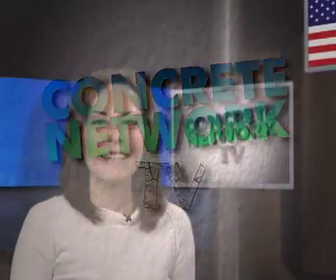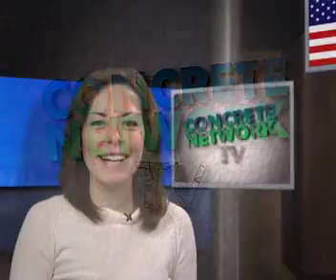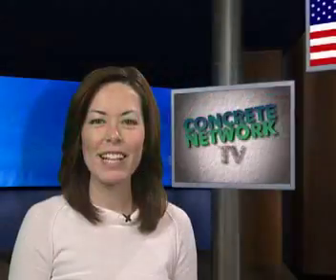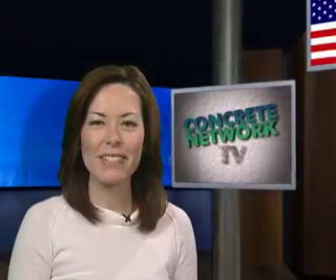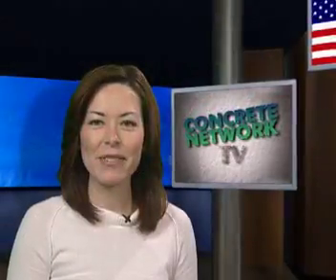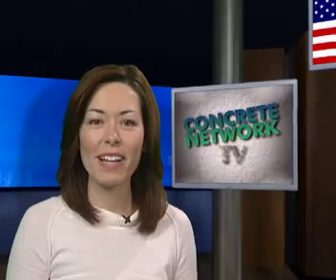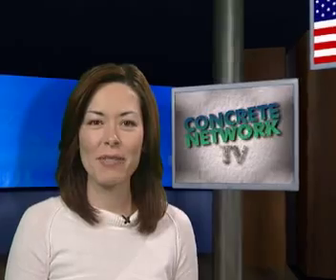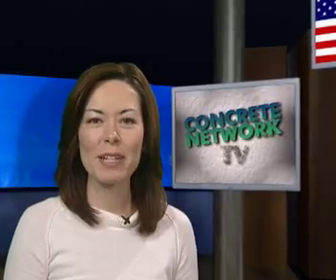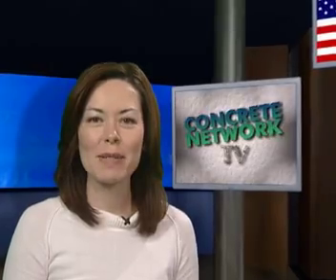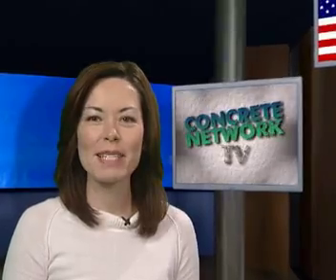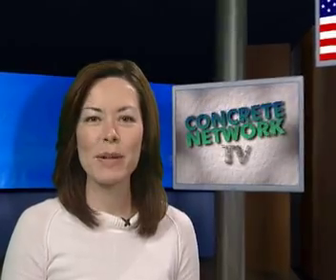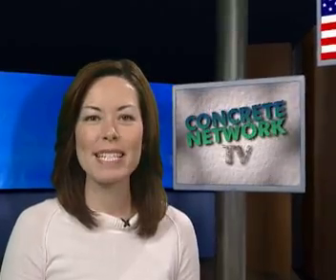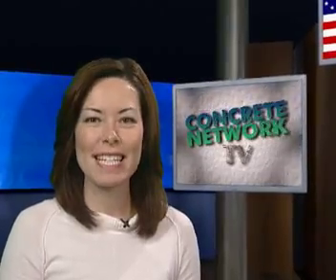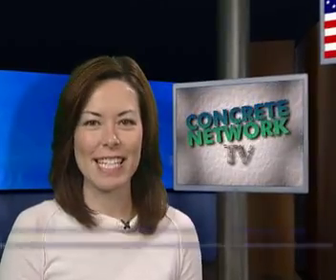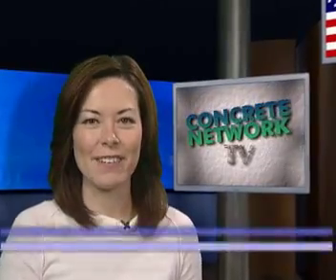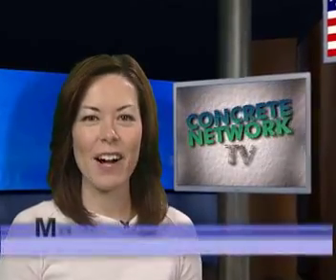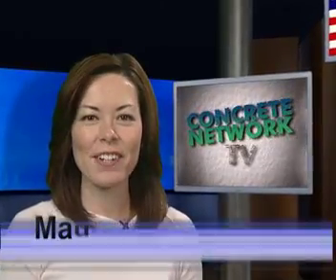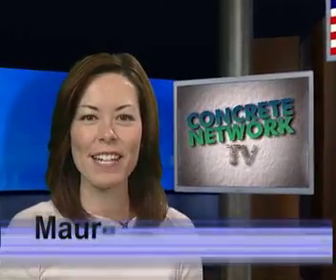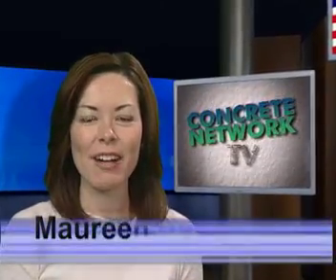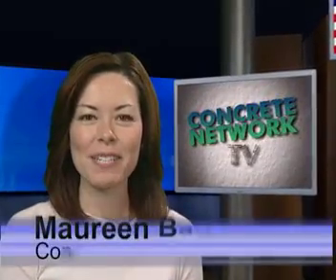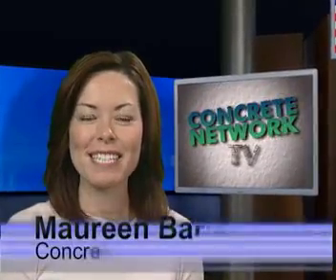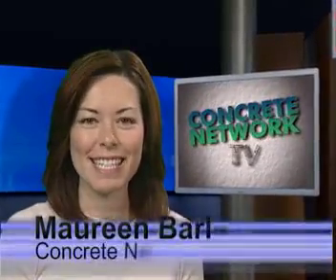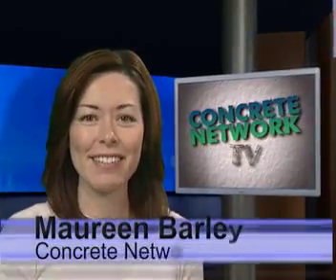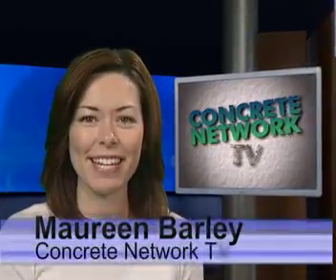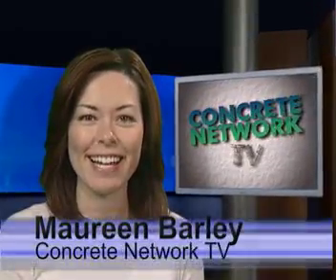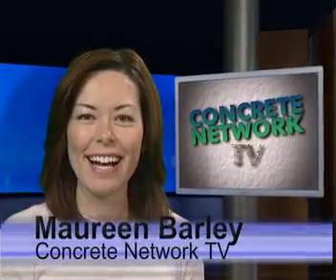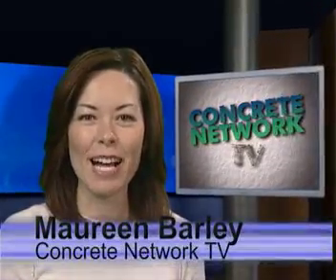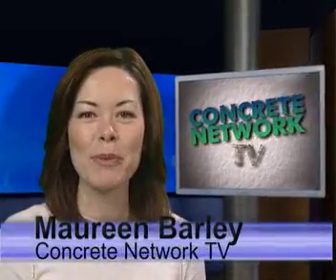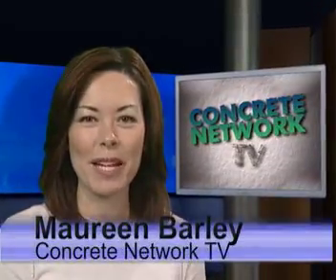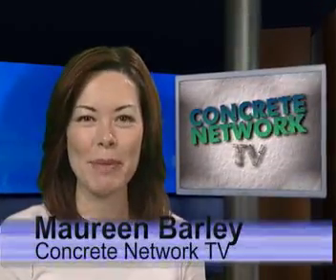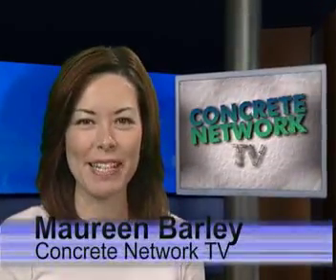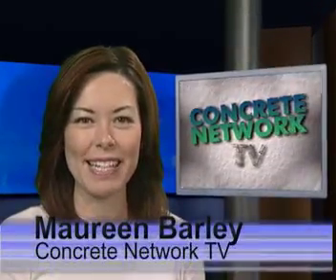Hello everyone and welcome to this week's edition of Concrete Network TV. I'm Maureen Barley.